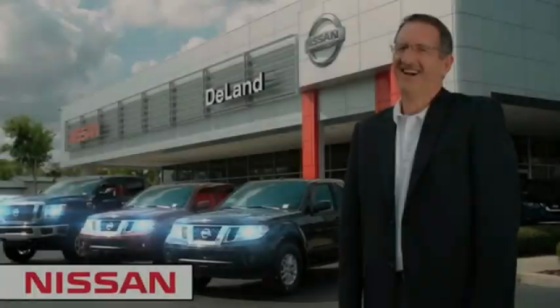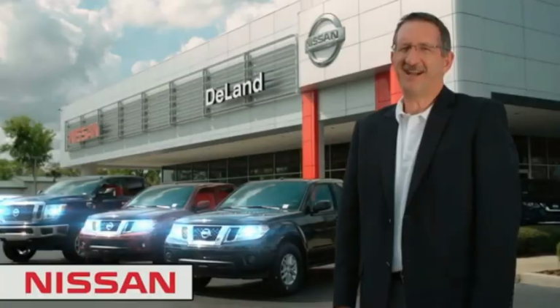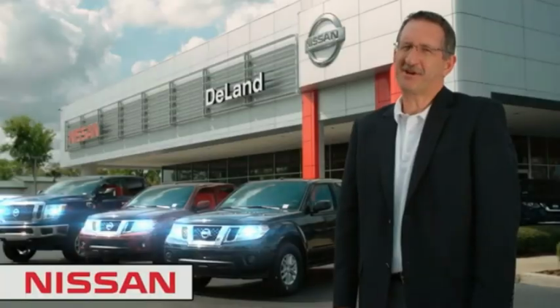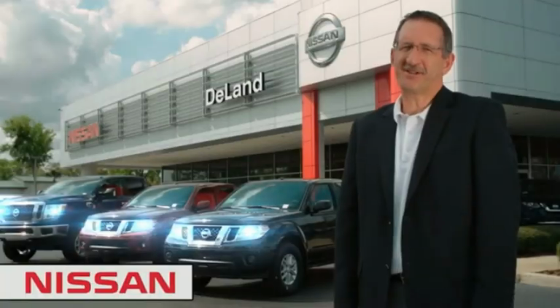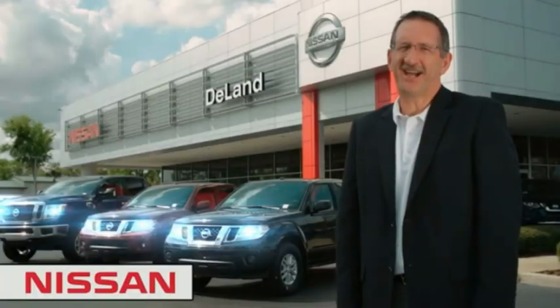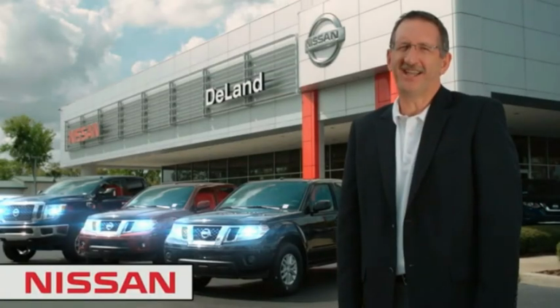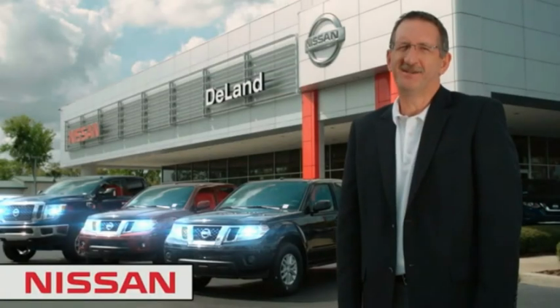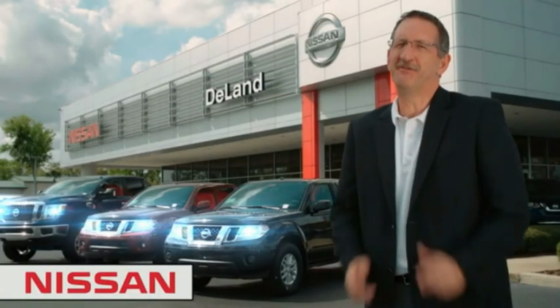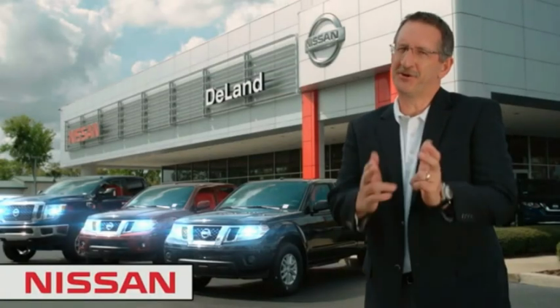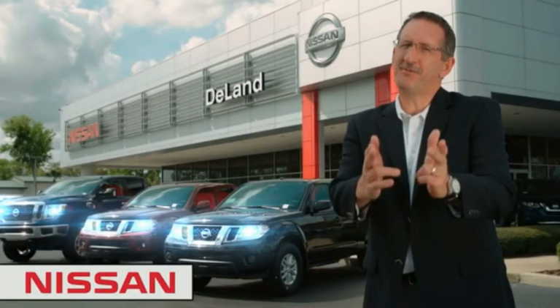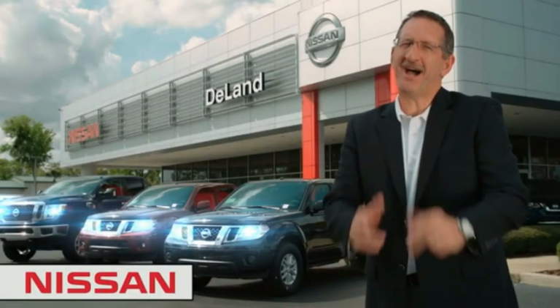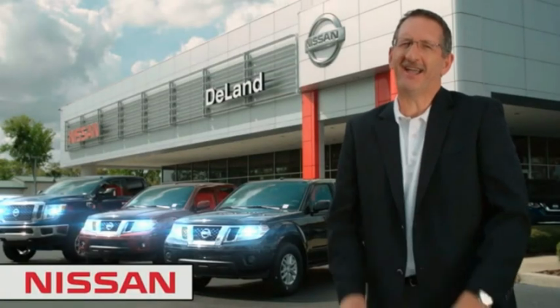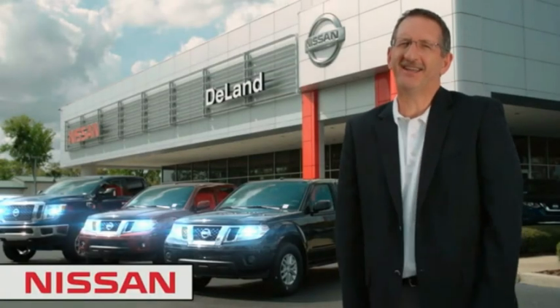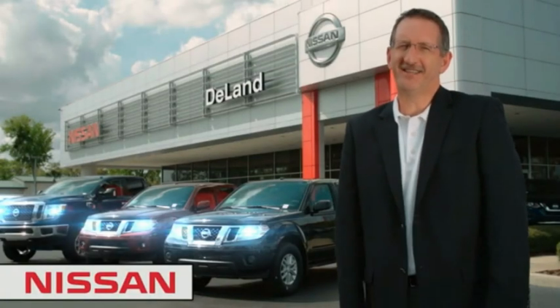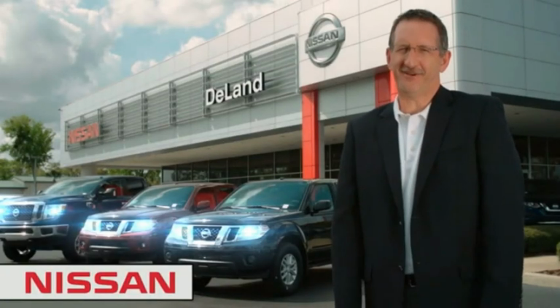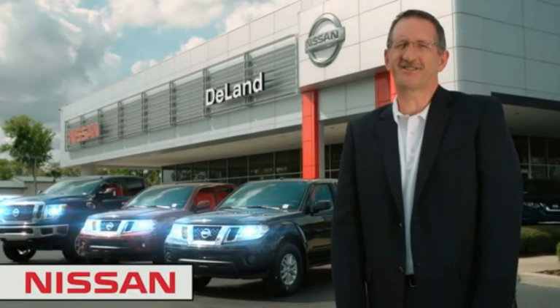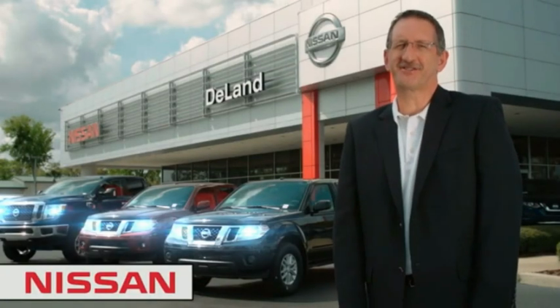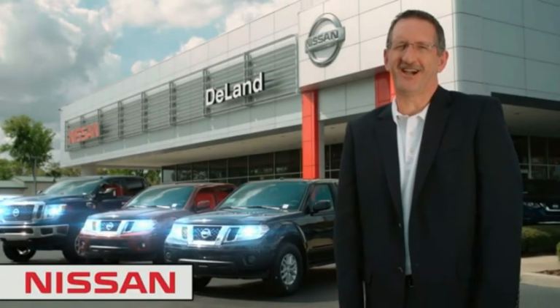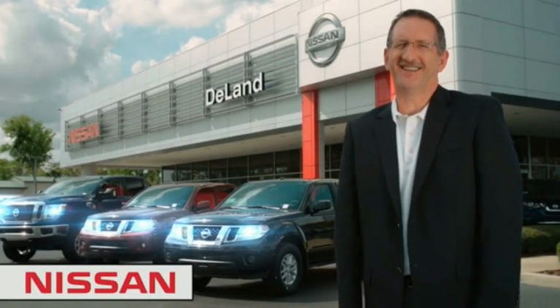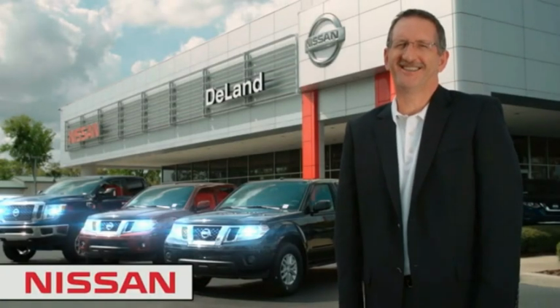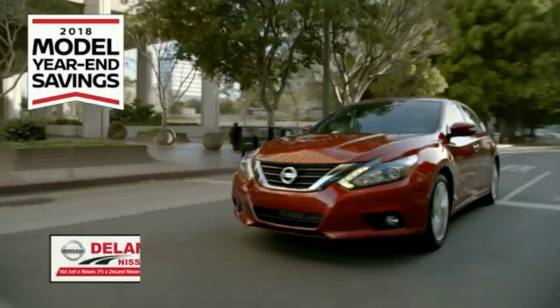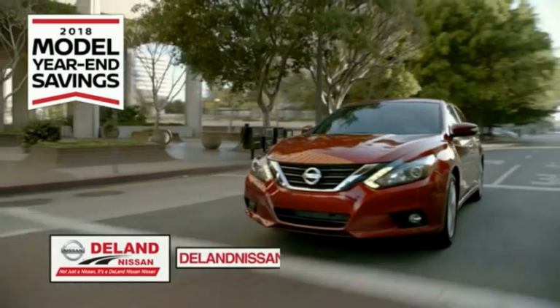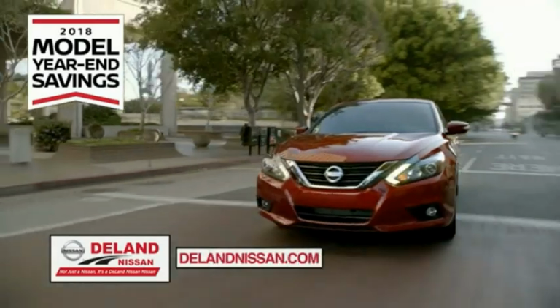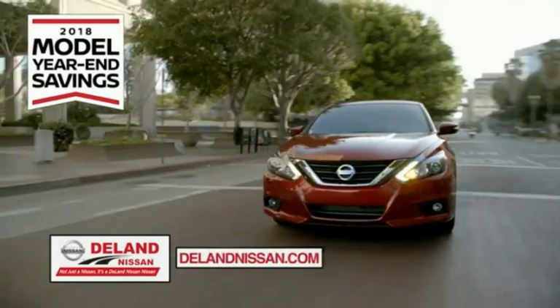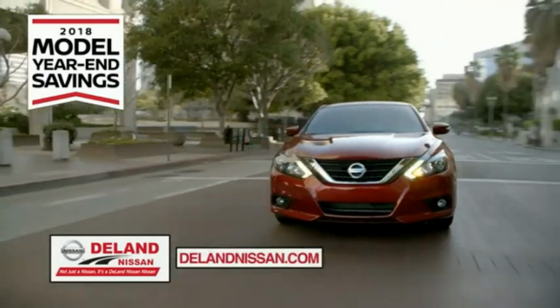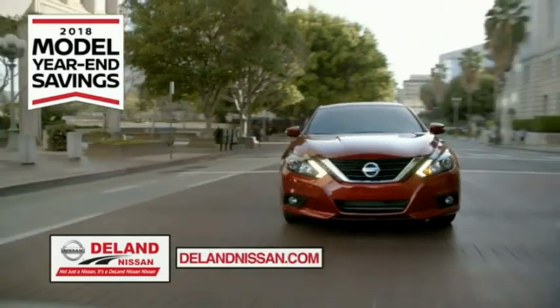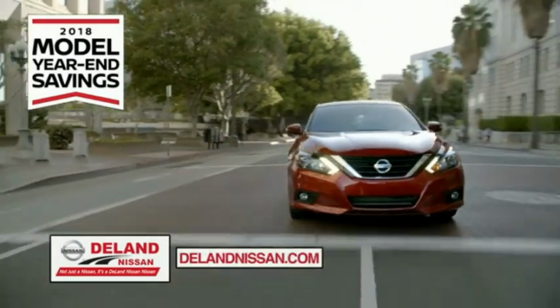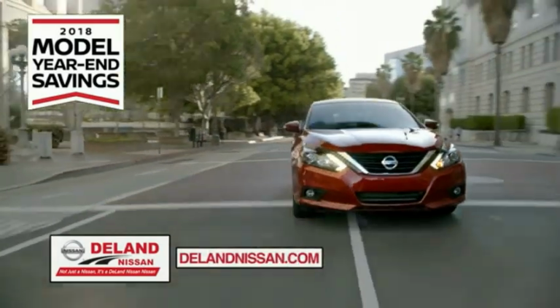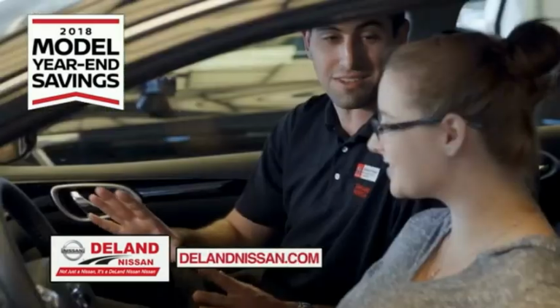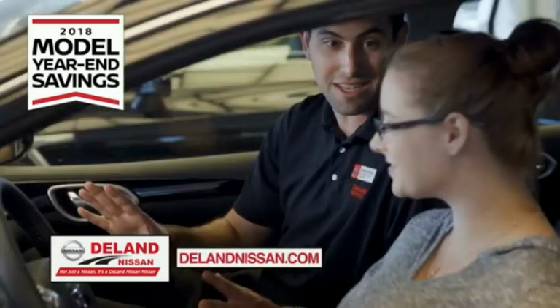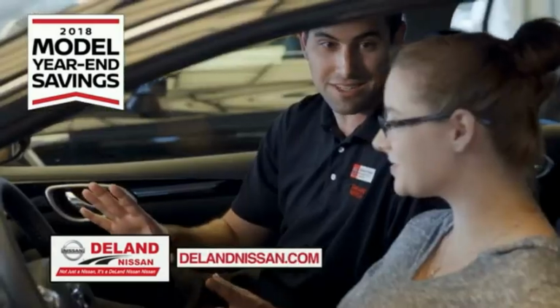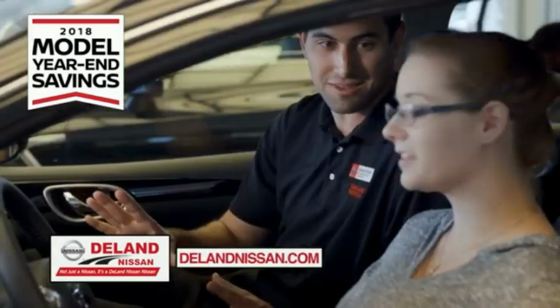I'm Kurt. Before you buy, give us a try. Get ready to play big and save big with Delan Nissan.